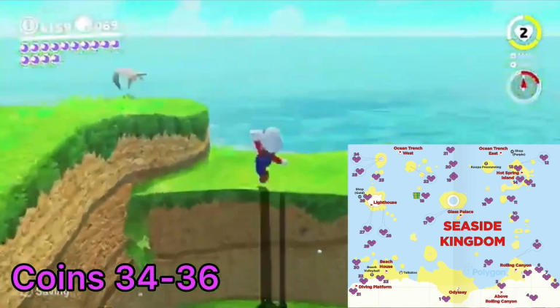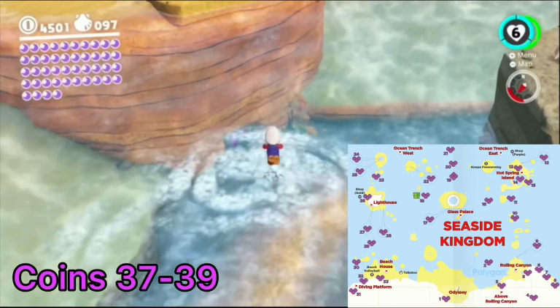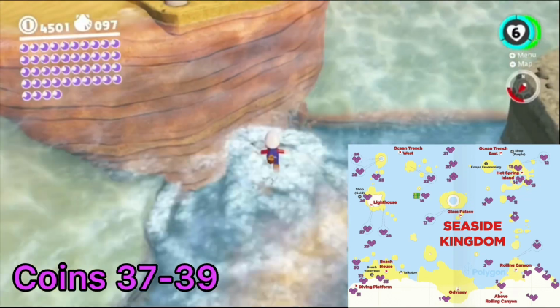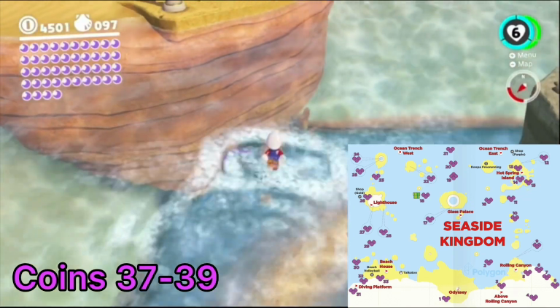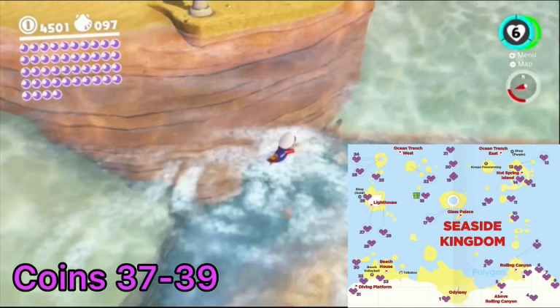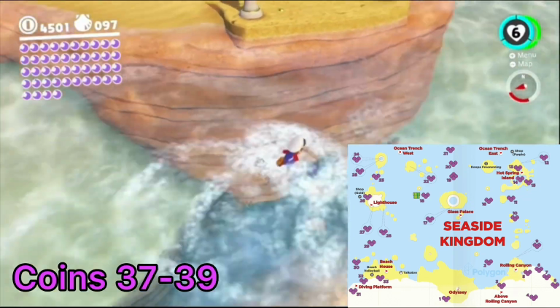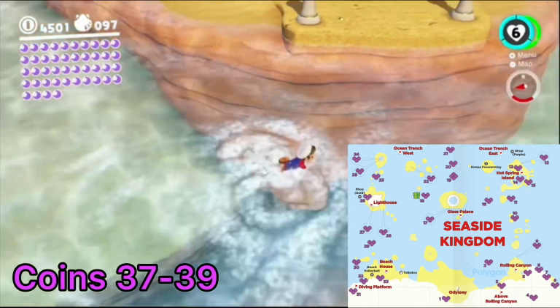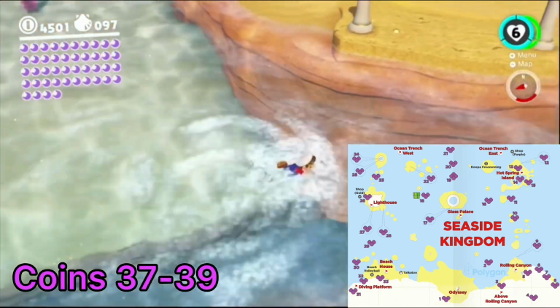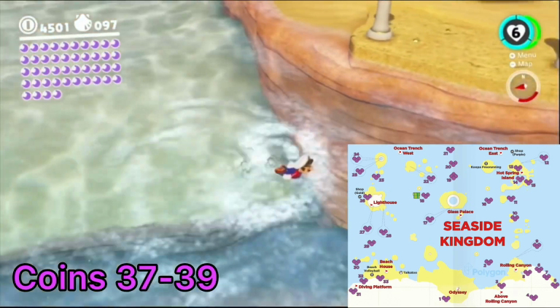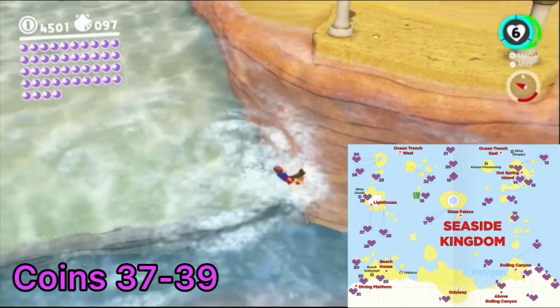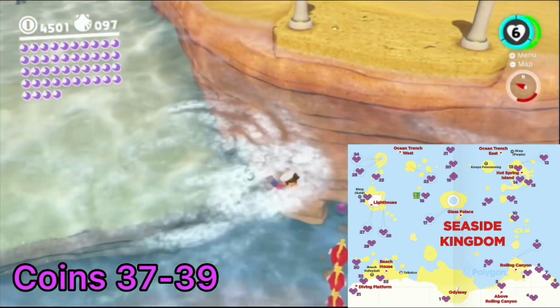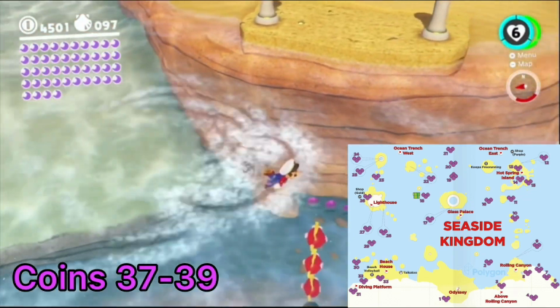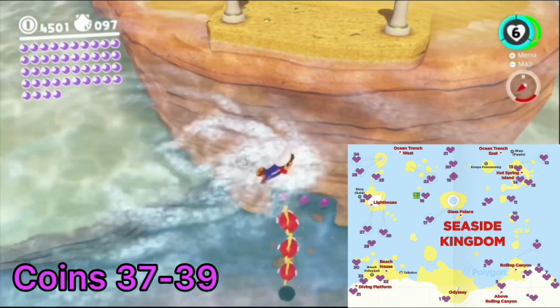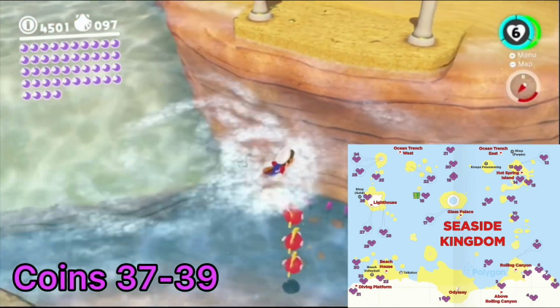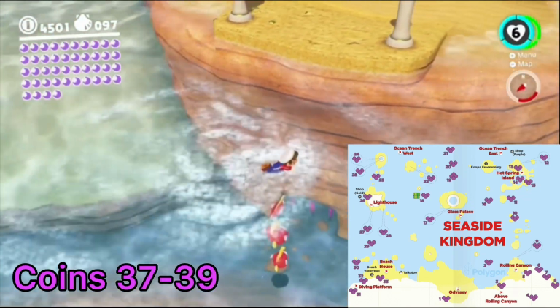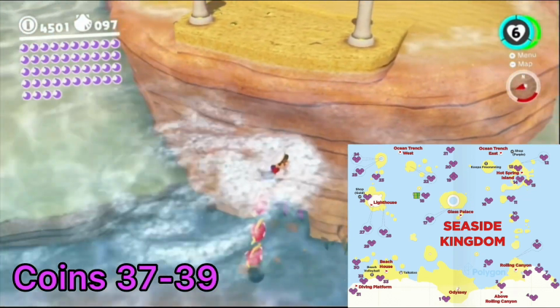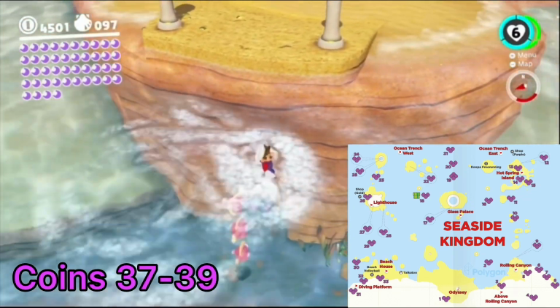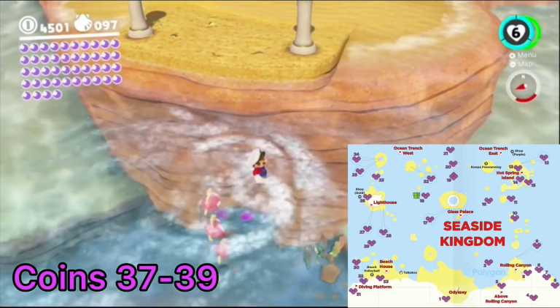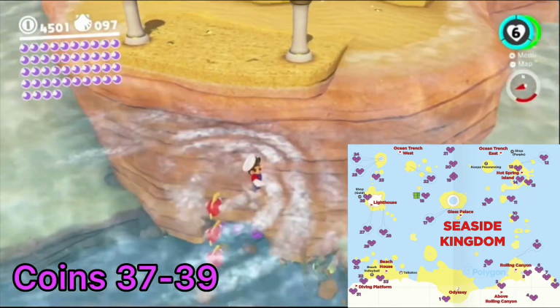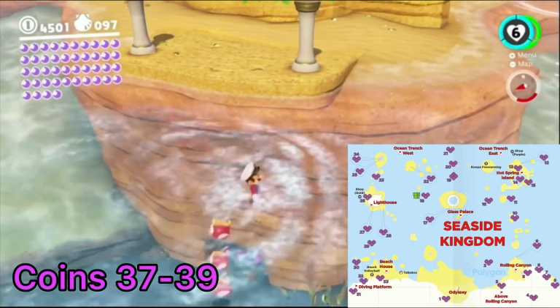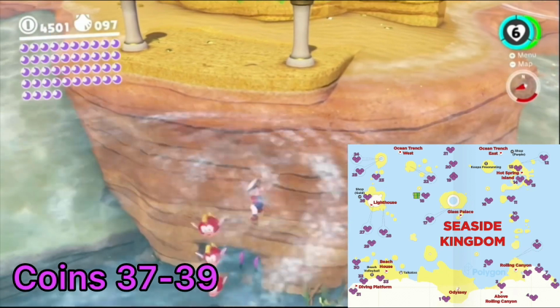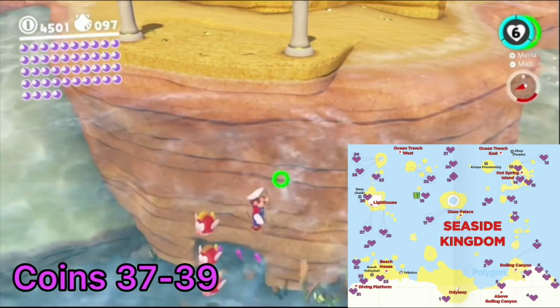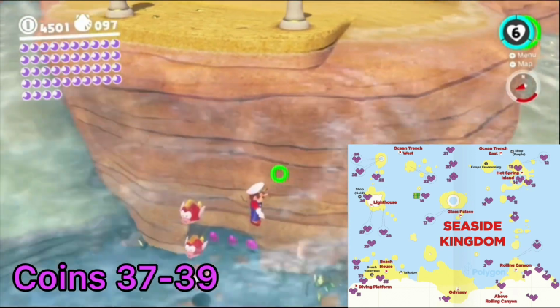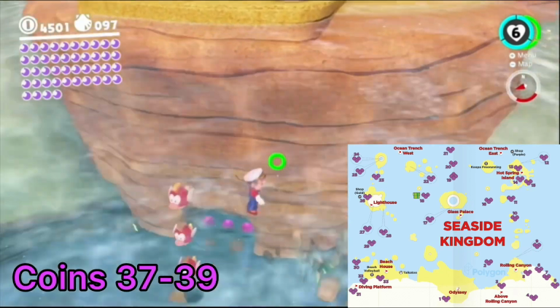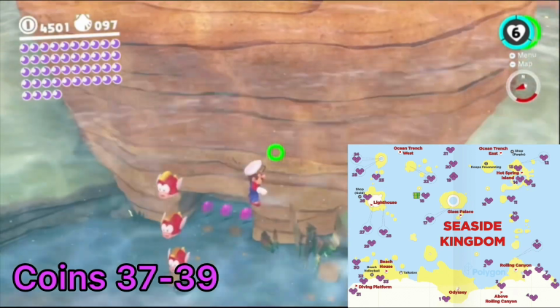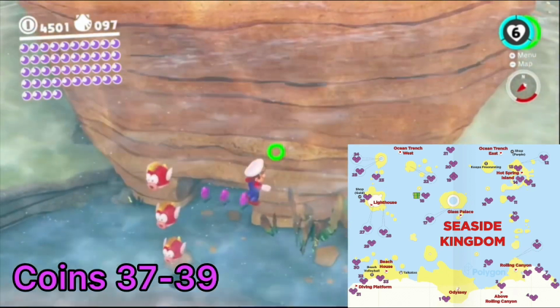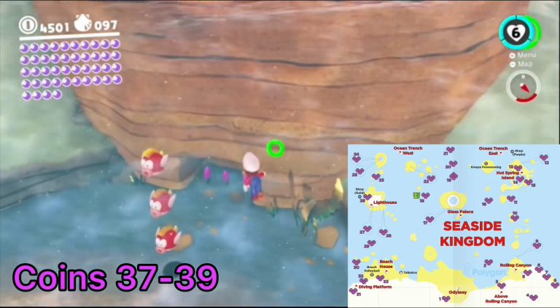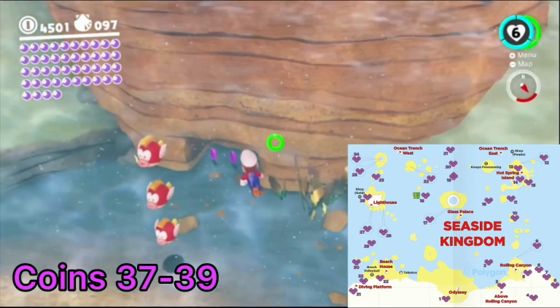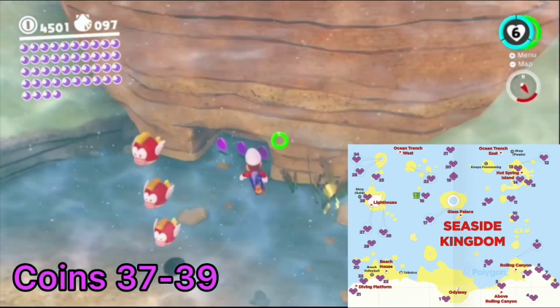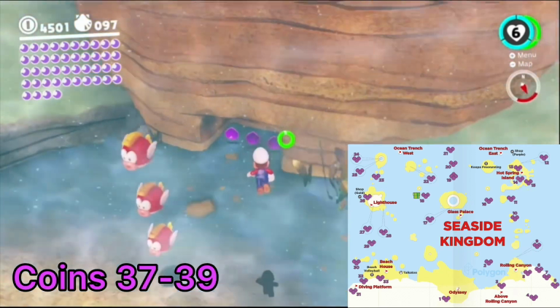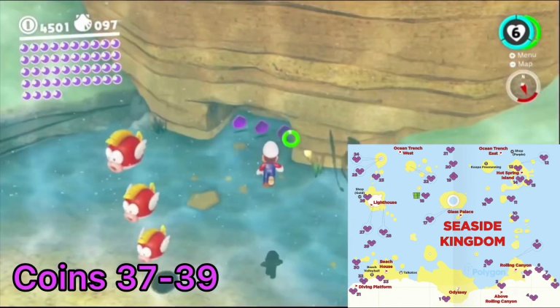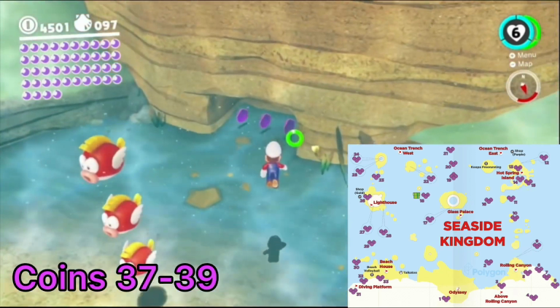From the Rolling Canyon flag, head north and dive down from between the two pillars on the cliff. There are three coins in a crevice.